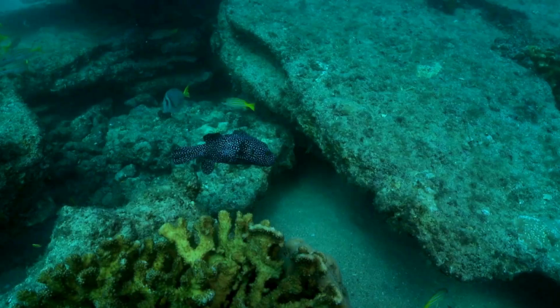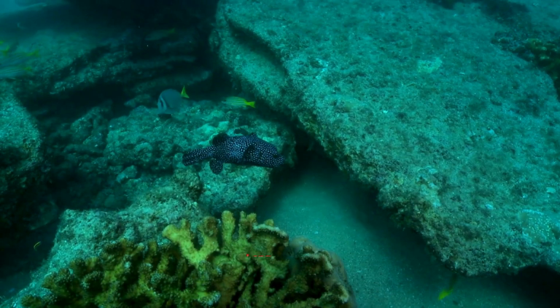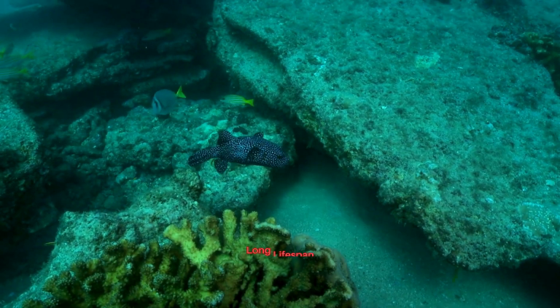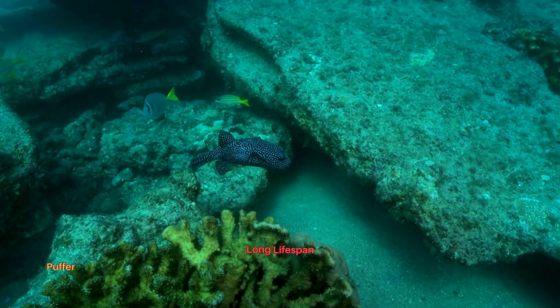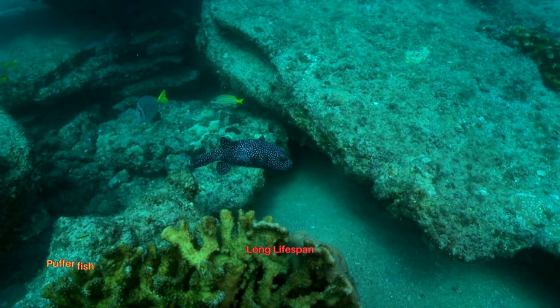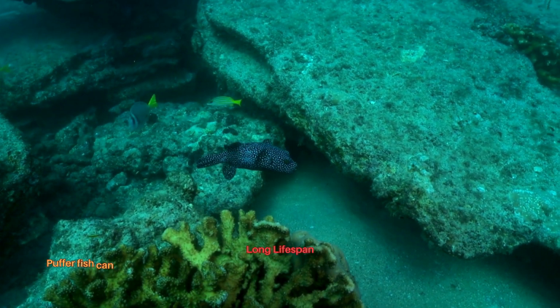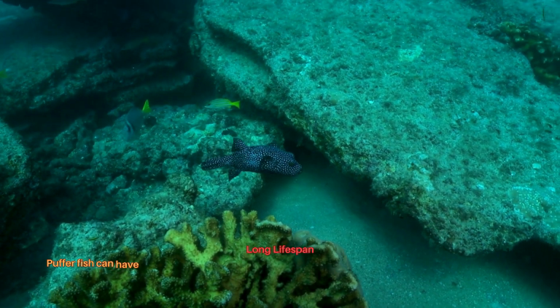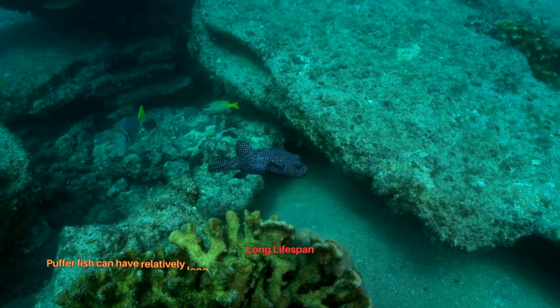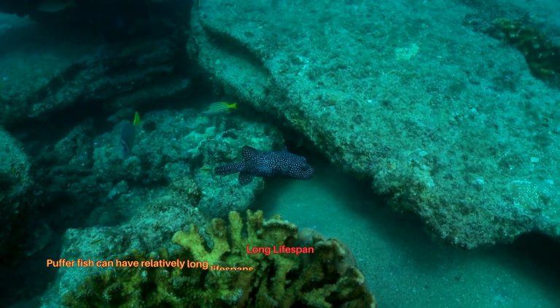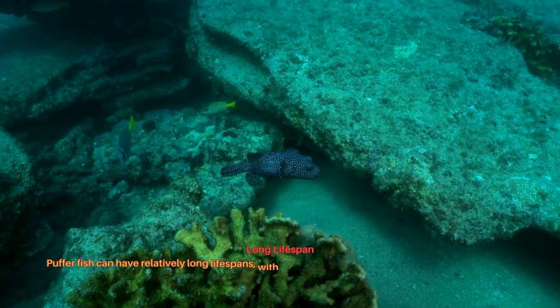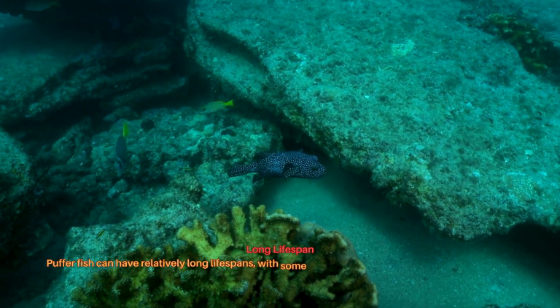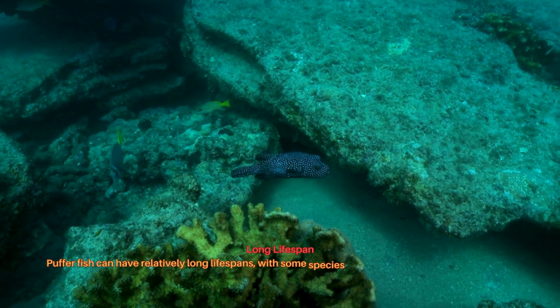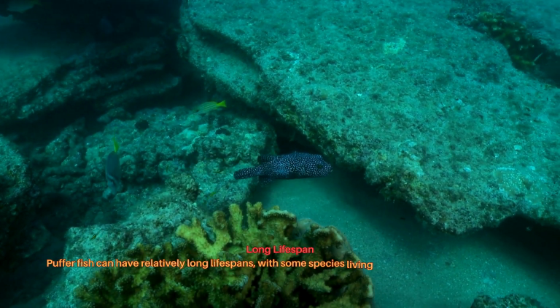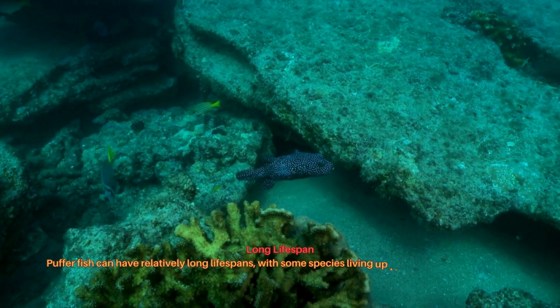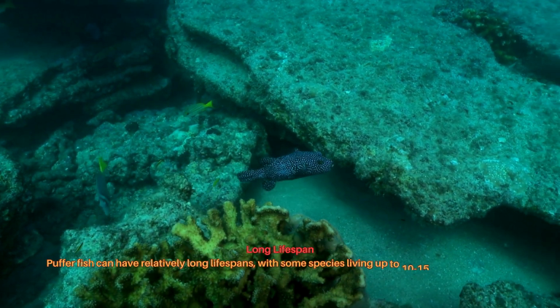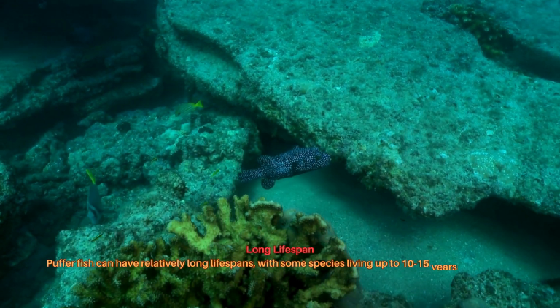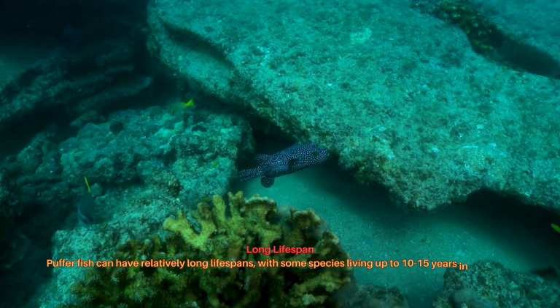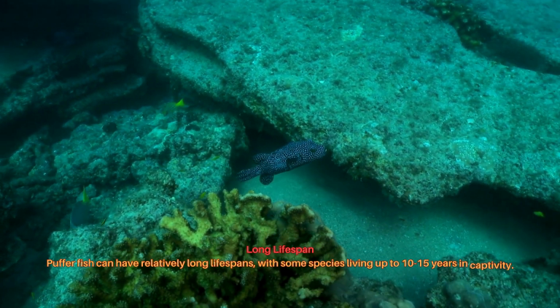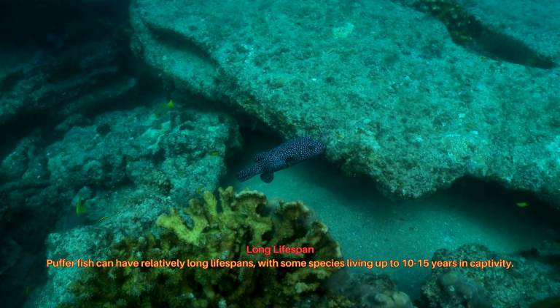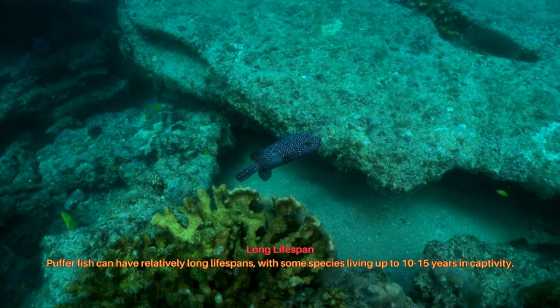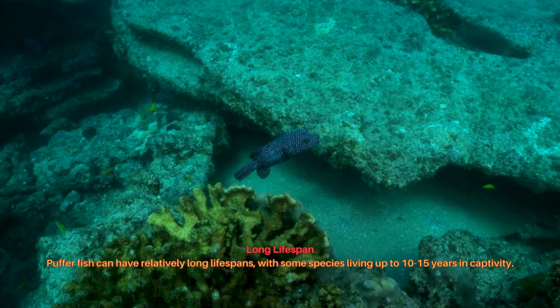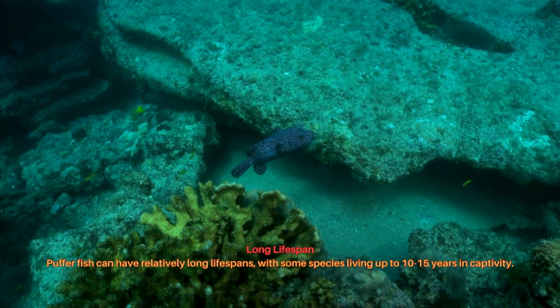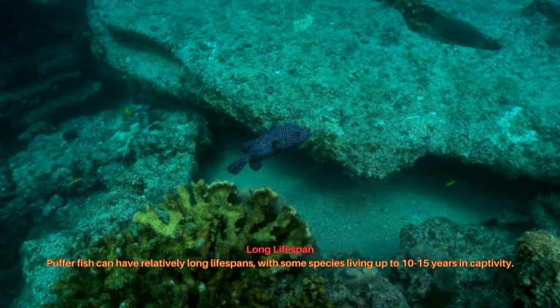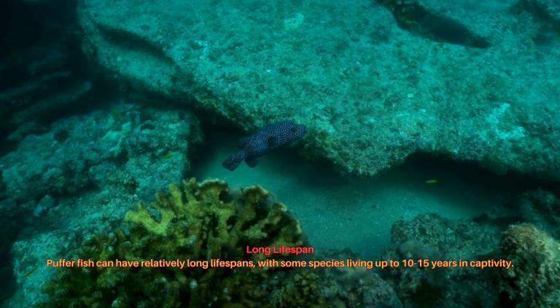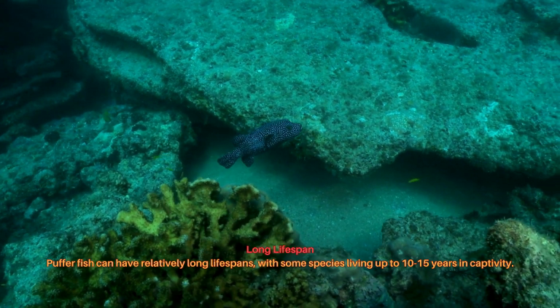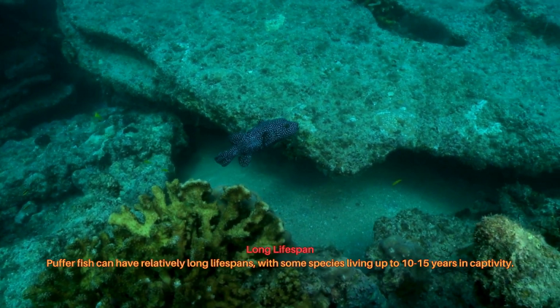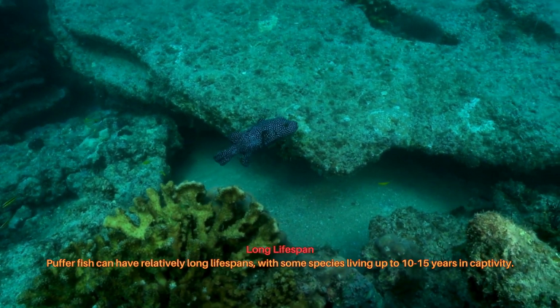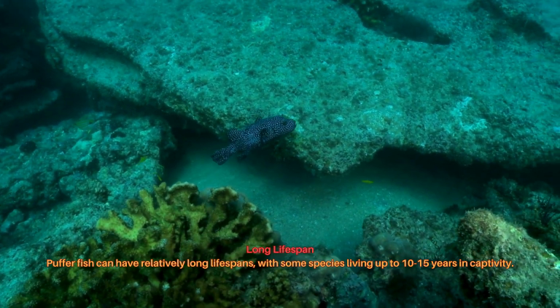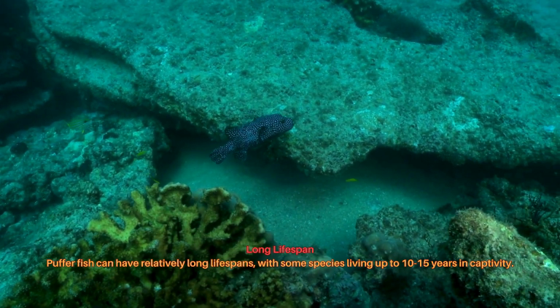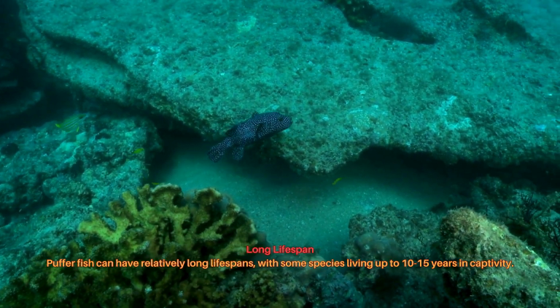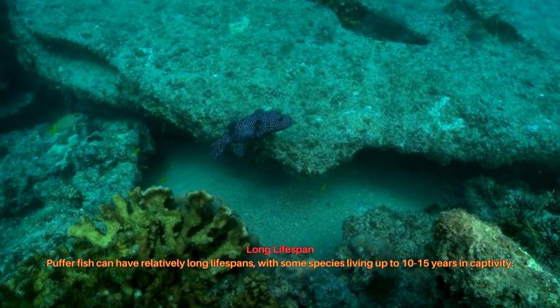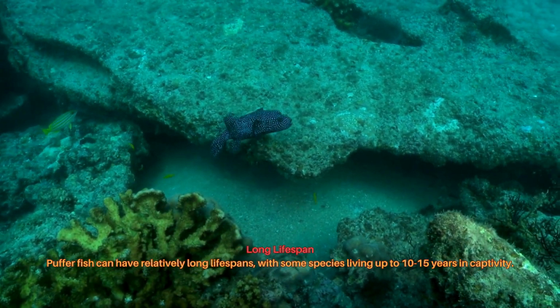Pufferfish can have relatively long lifespans, with some species living up to 10 to 15 years in captivity.